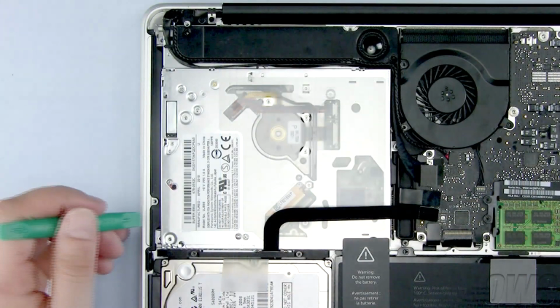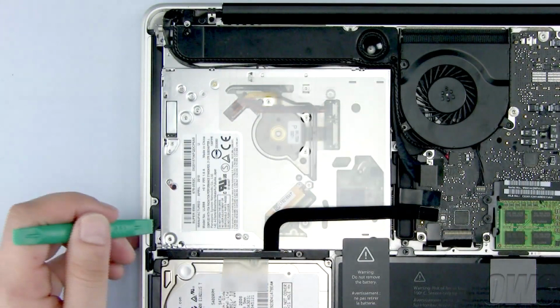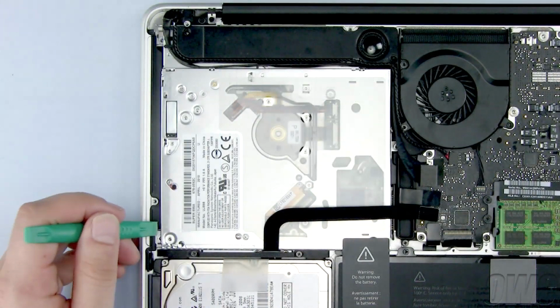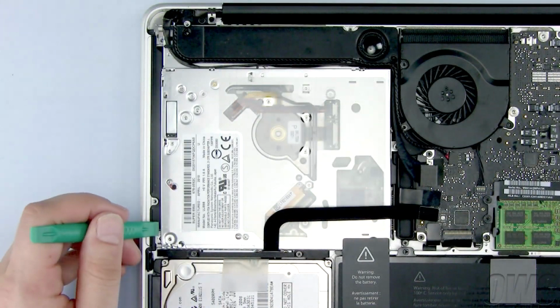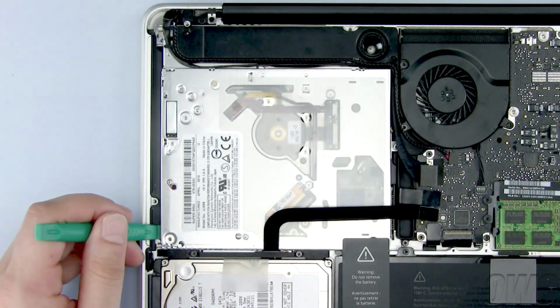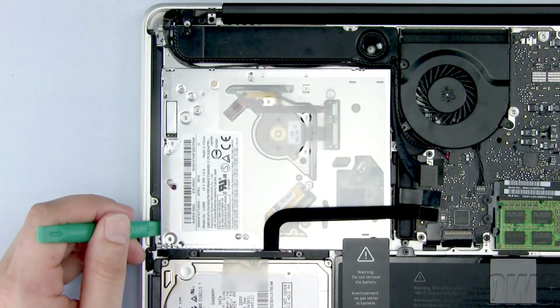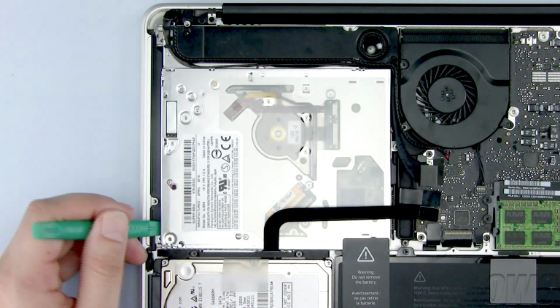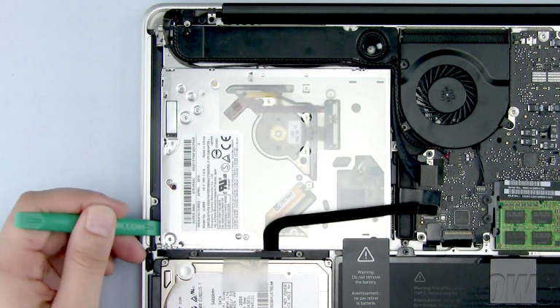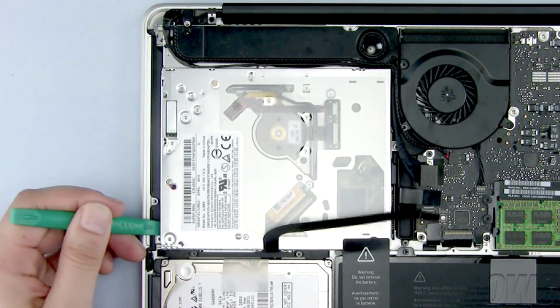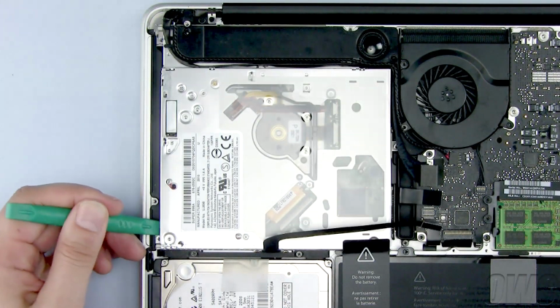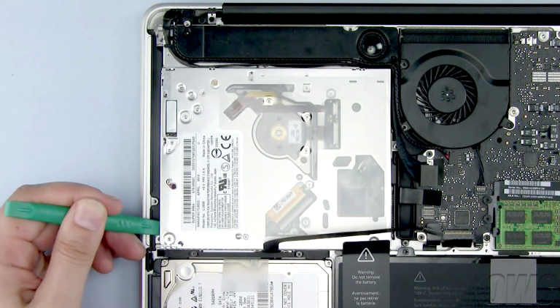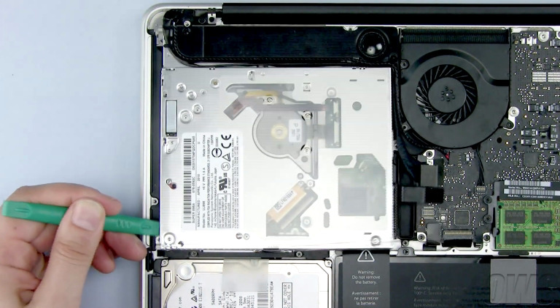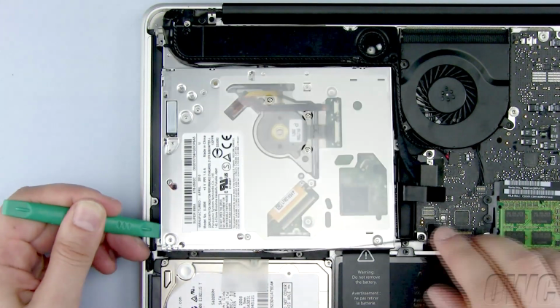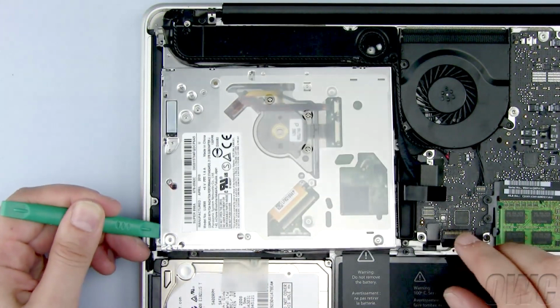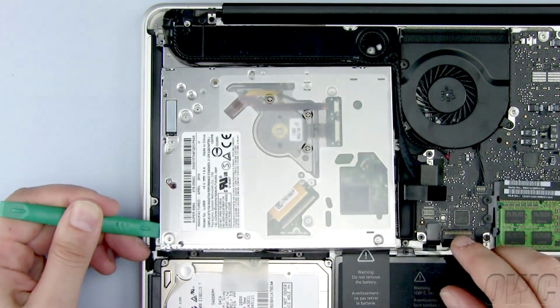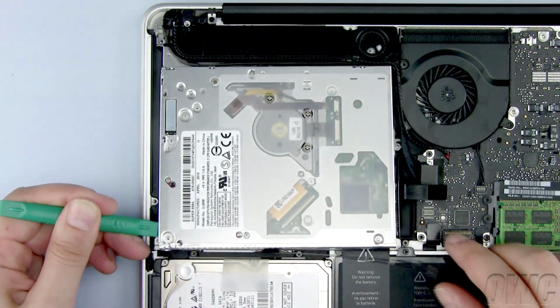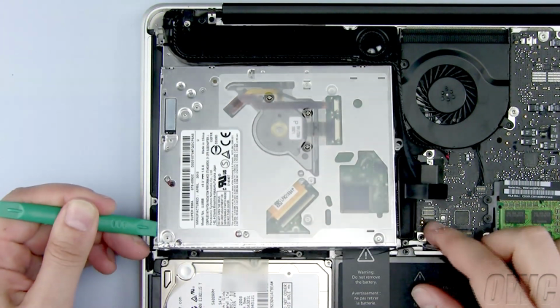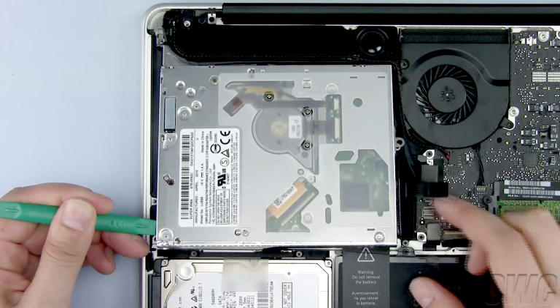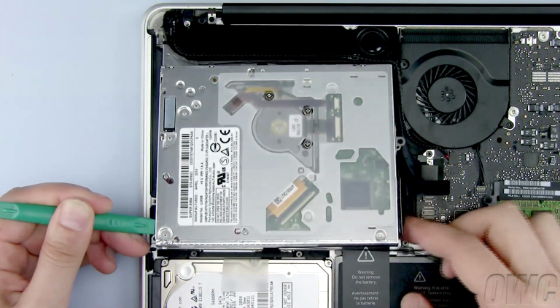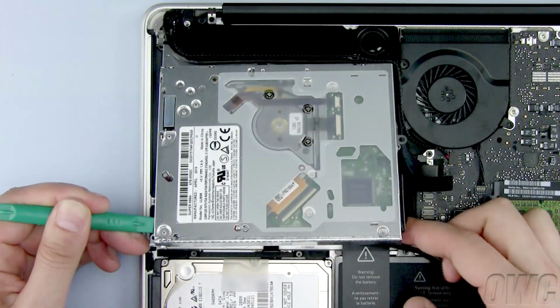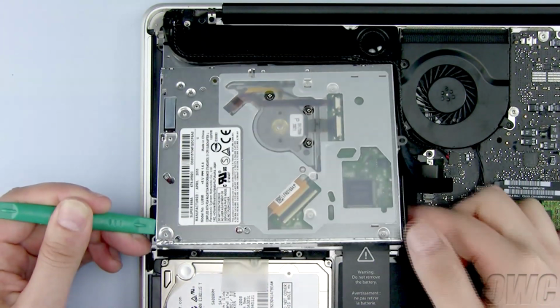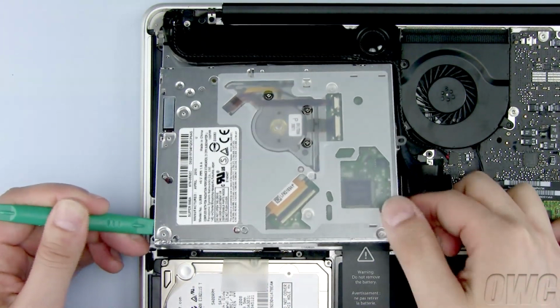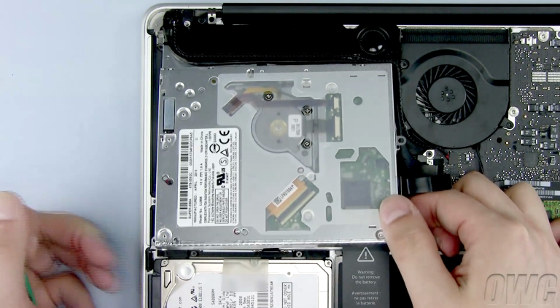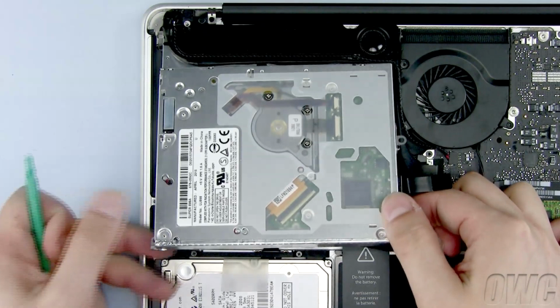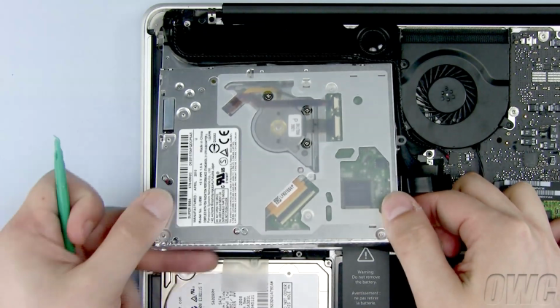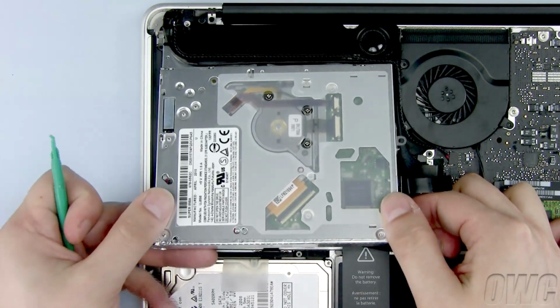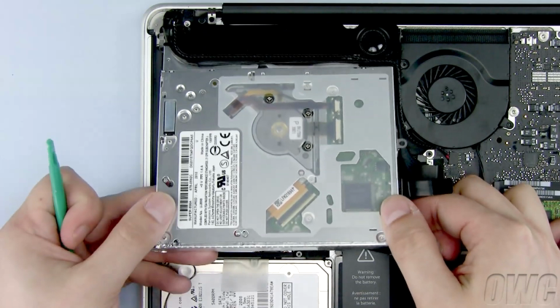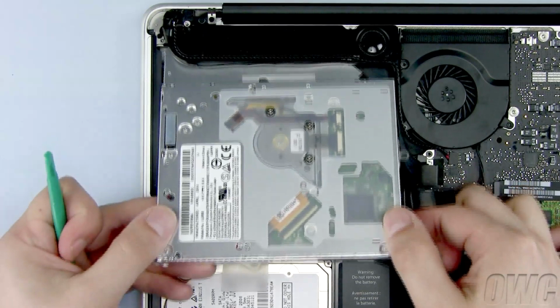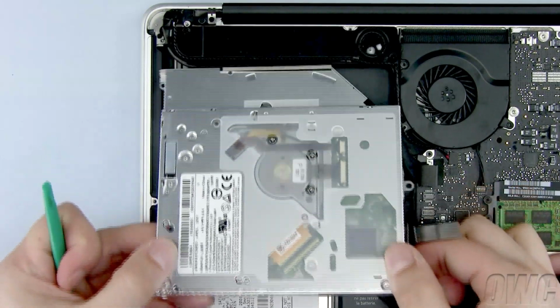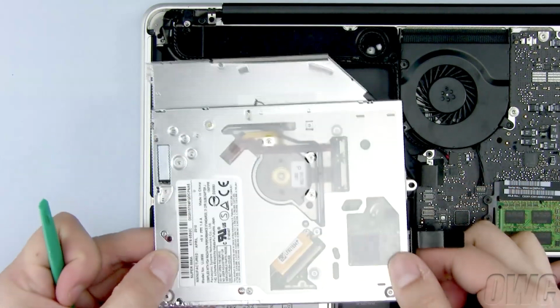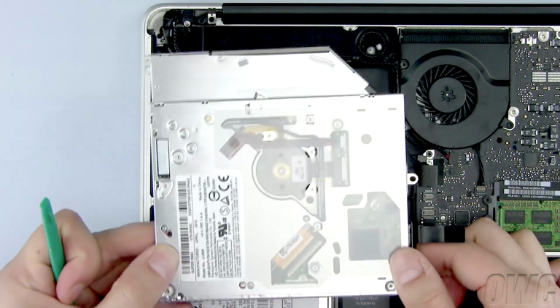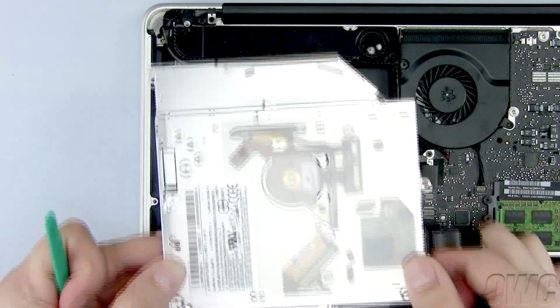Now use your nylon pry tool to lift the optical drive, then remove it from the MacBook Pro, being careful of any wires.